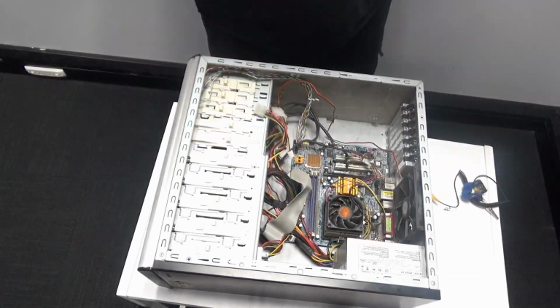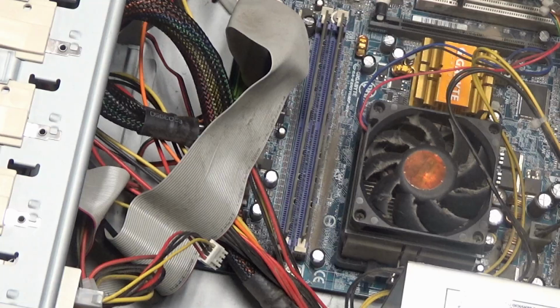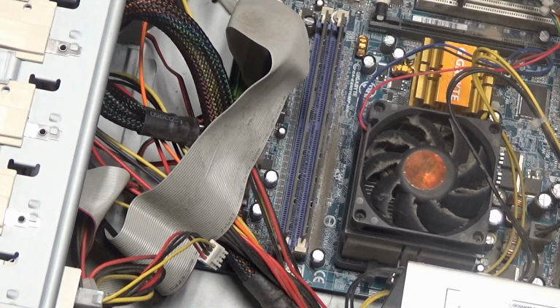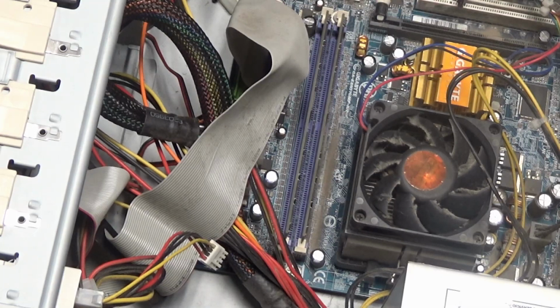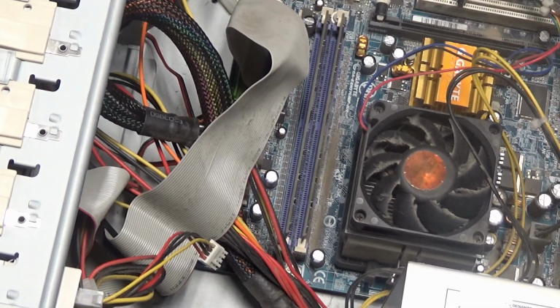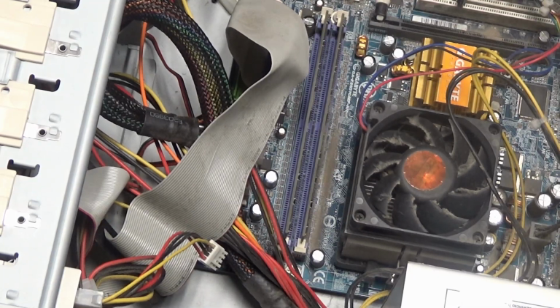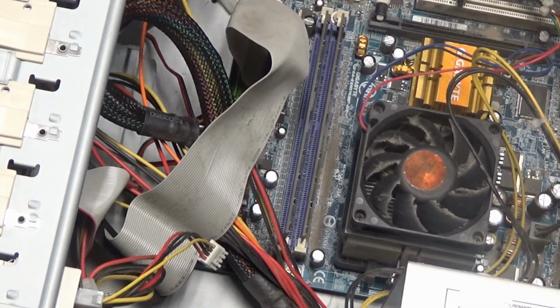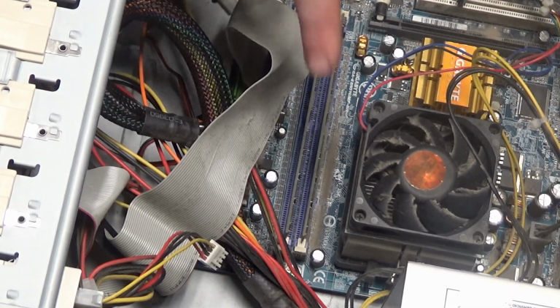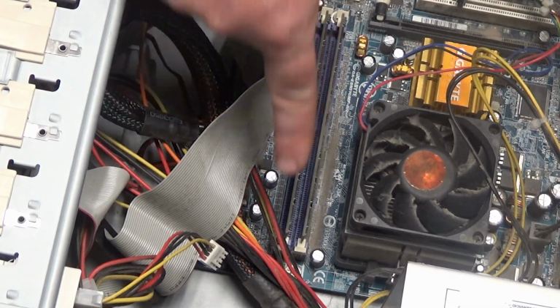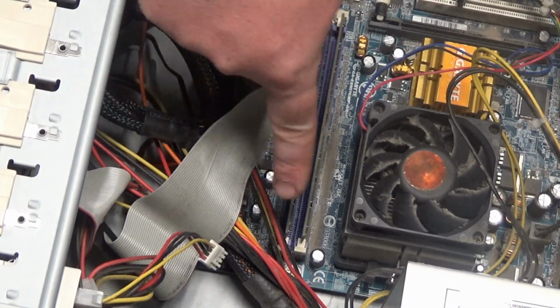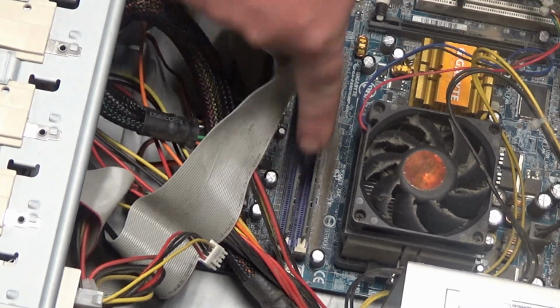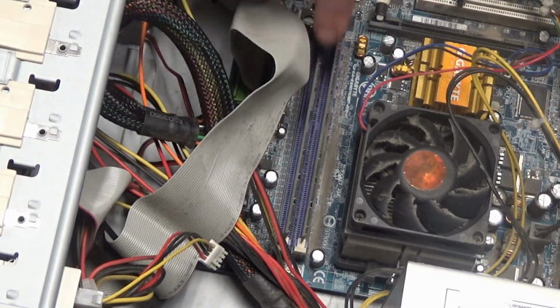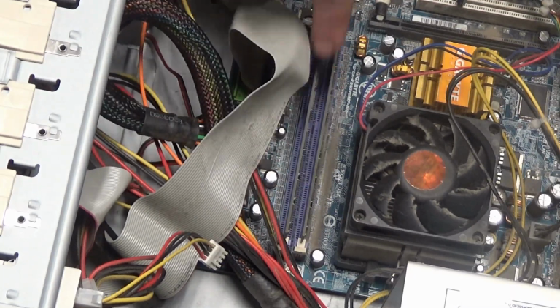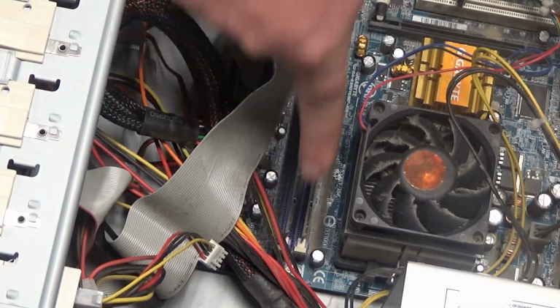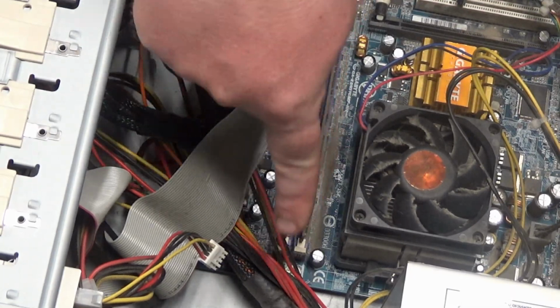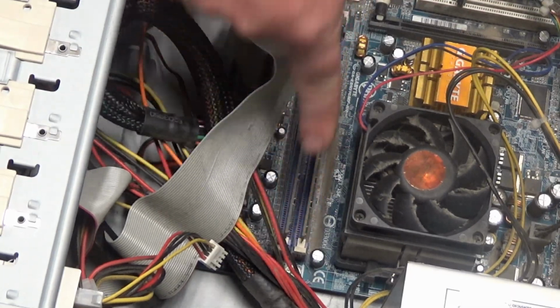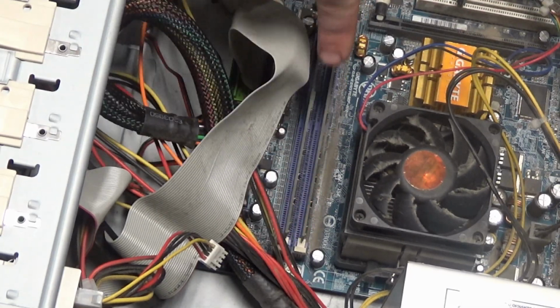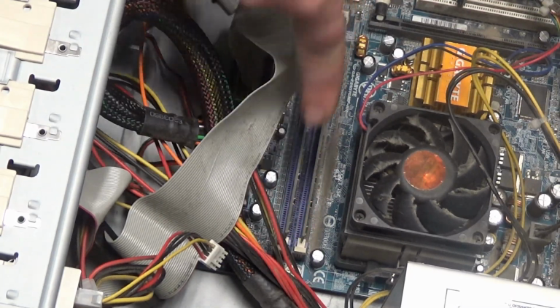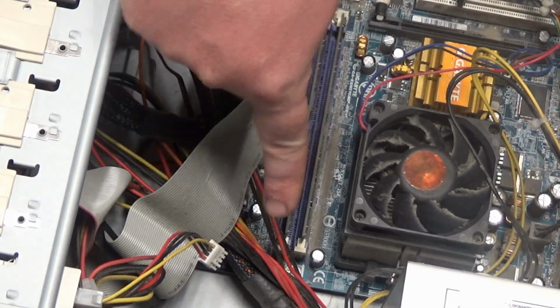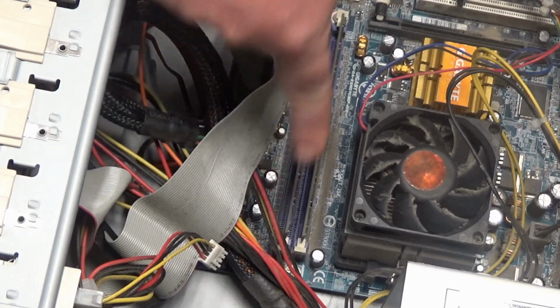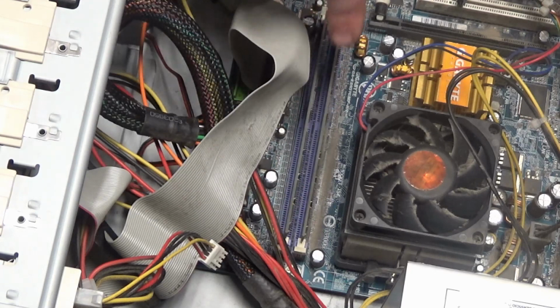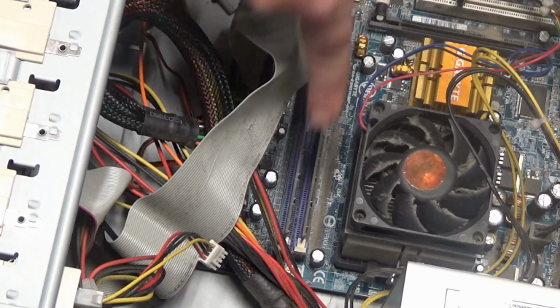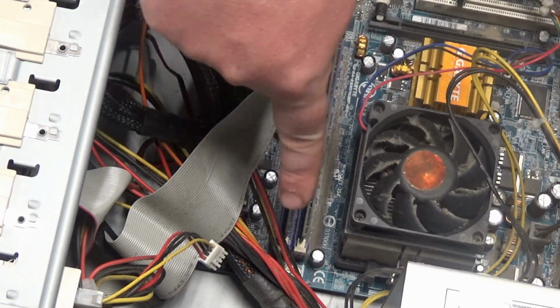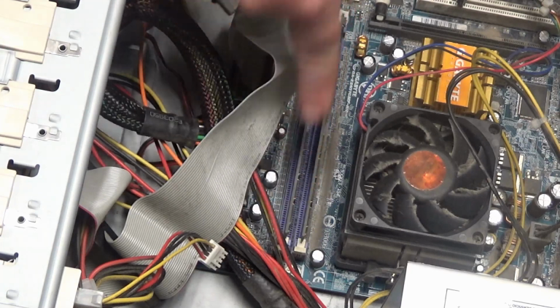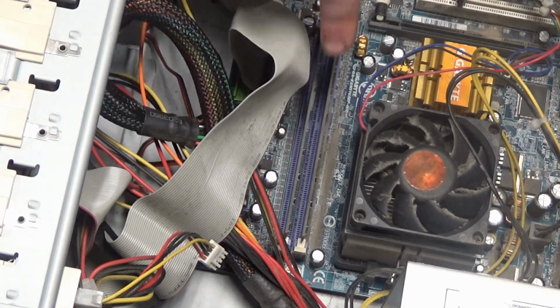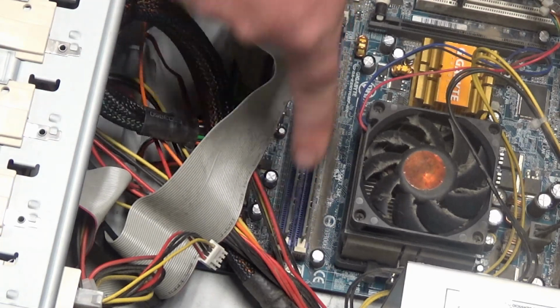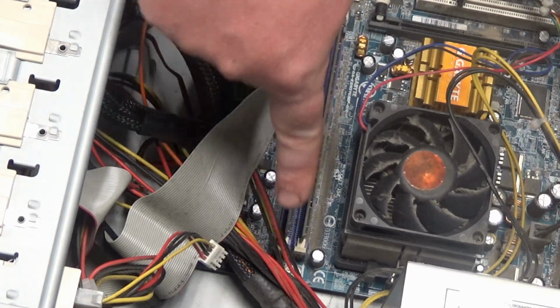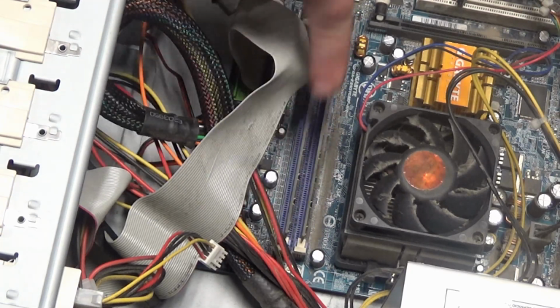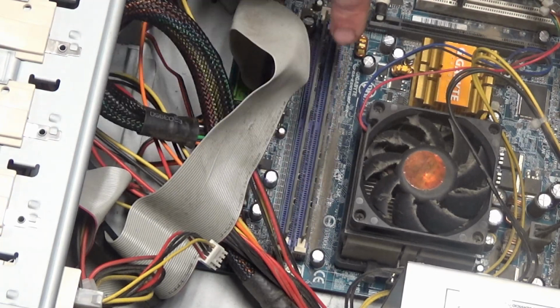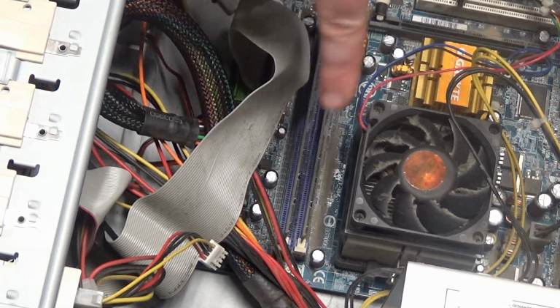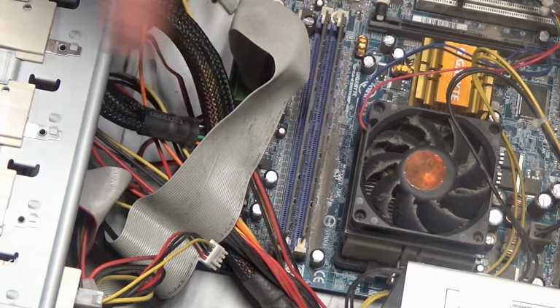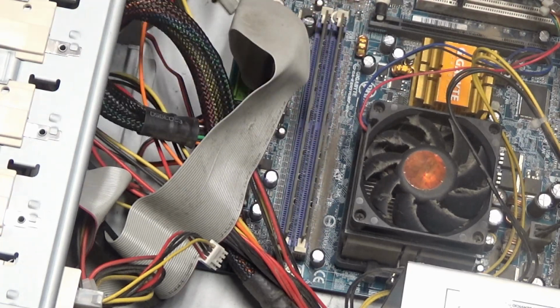As you can see, this computer has two RAM sticks and two RAM slots.